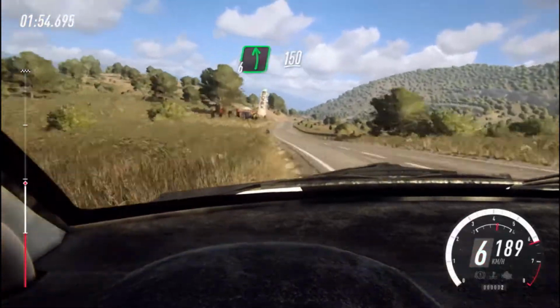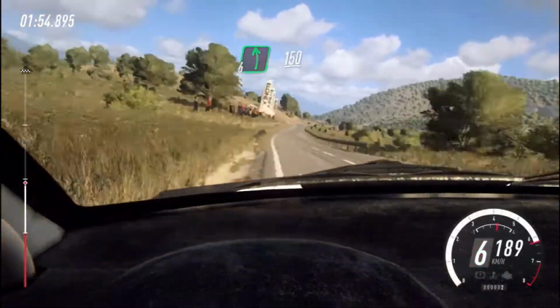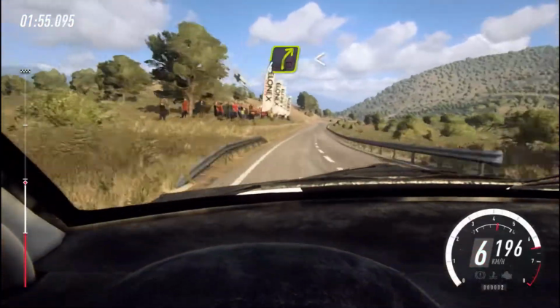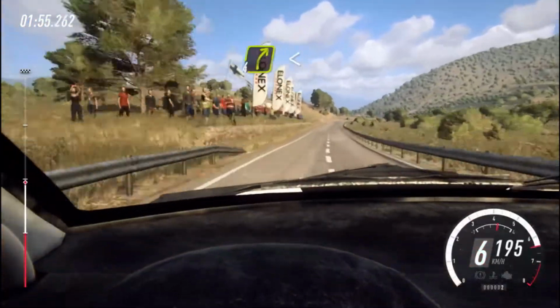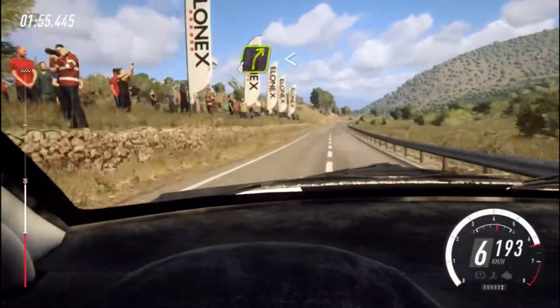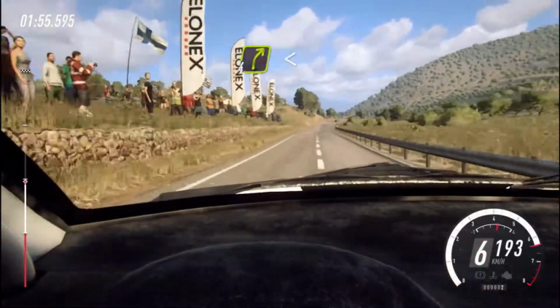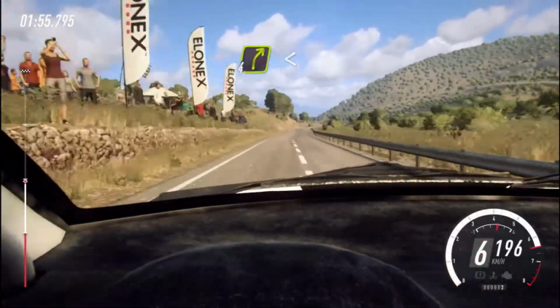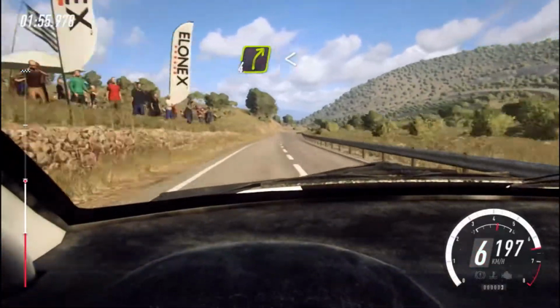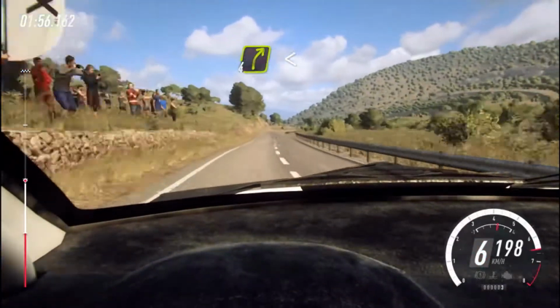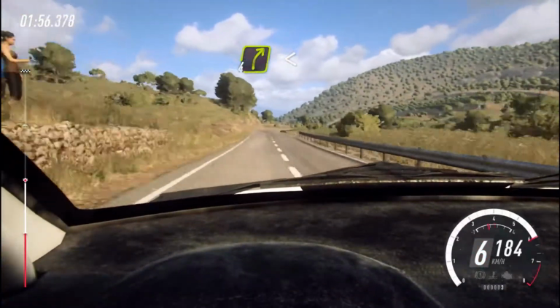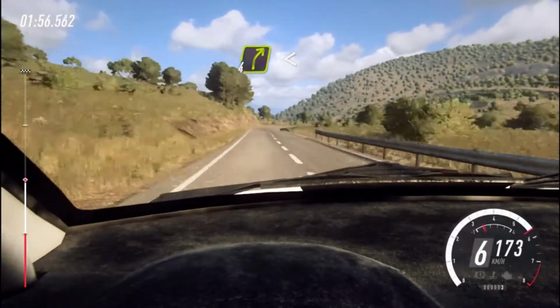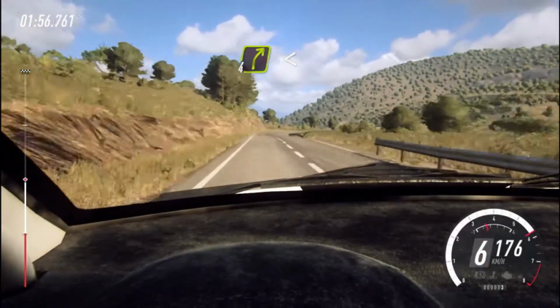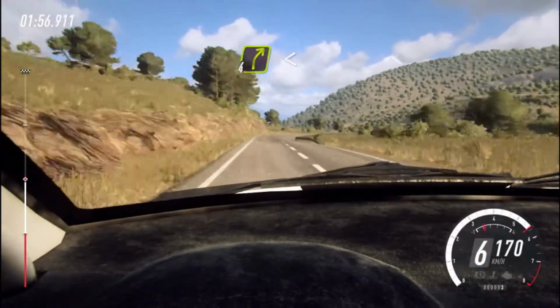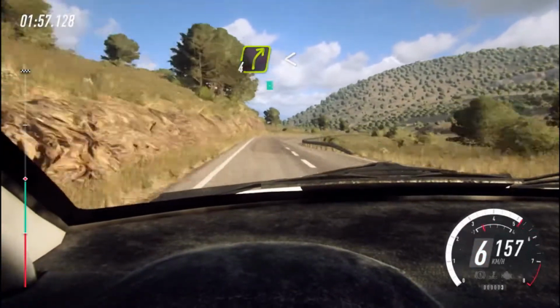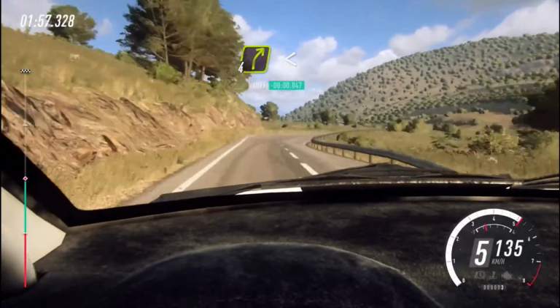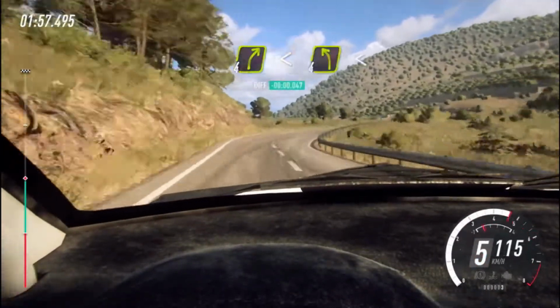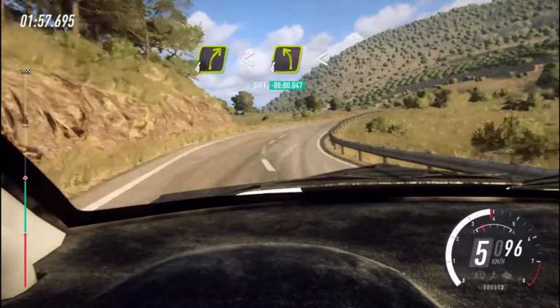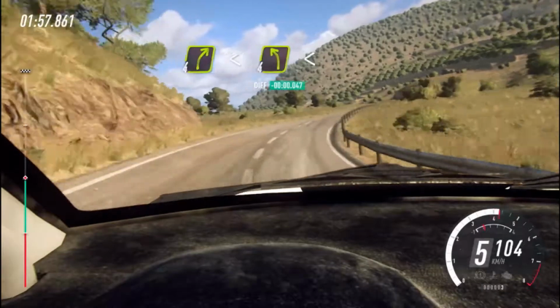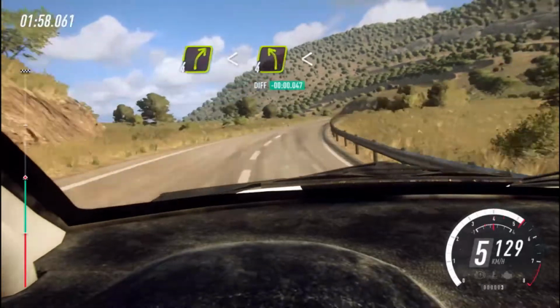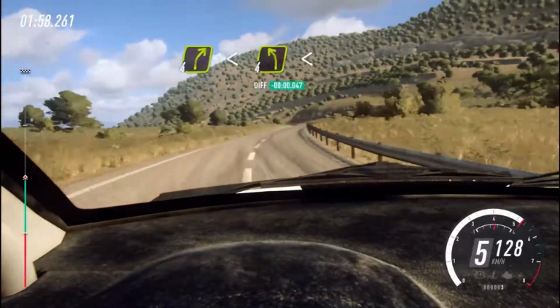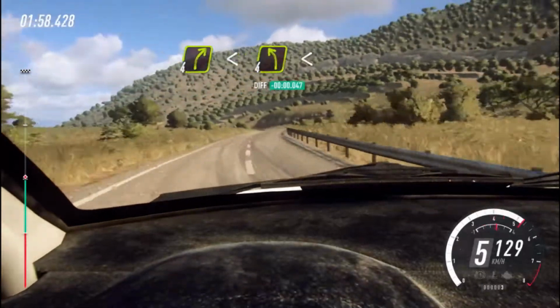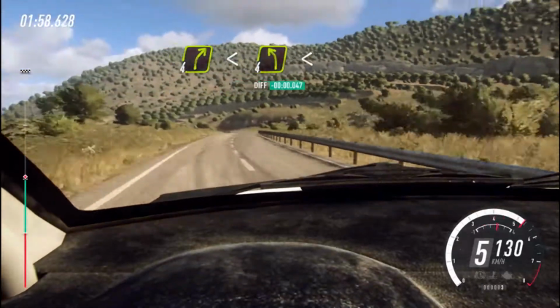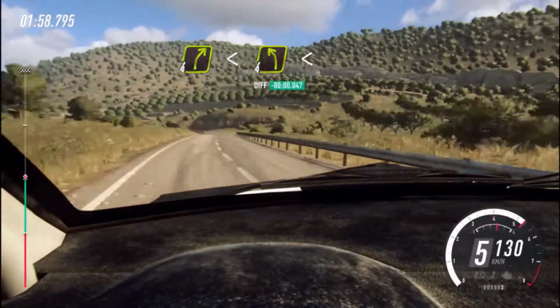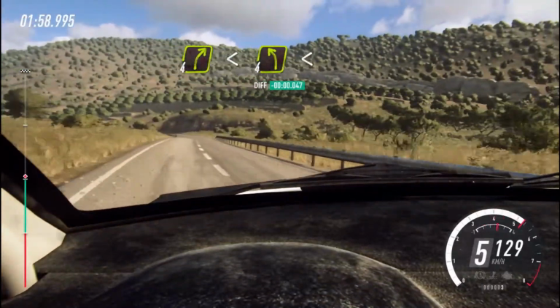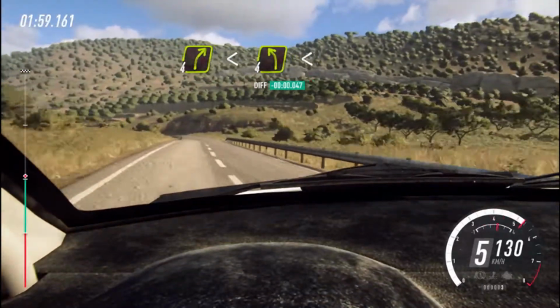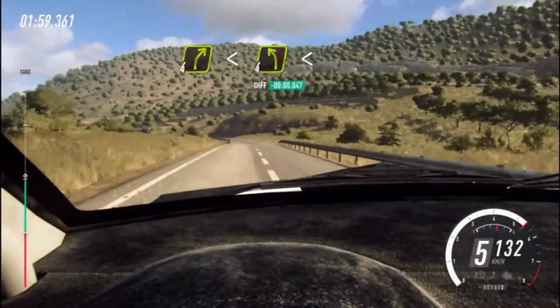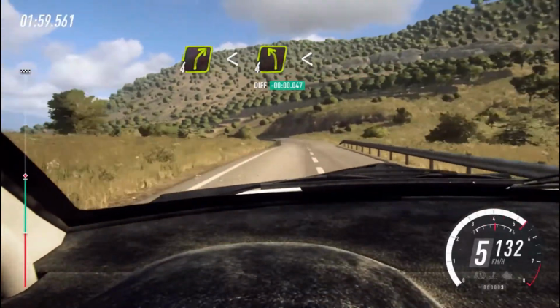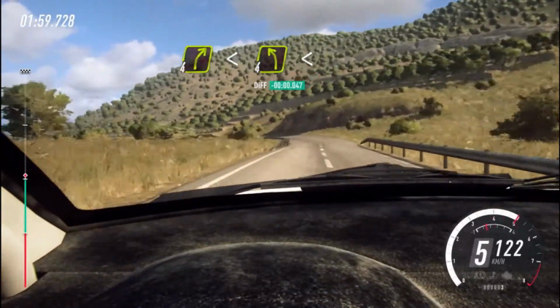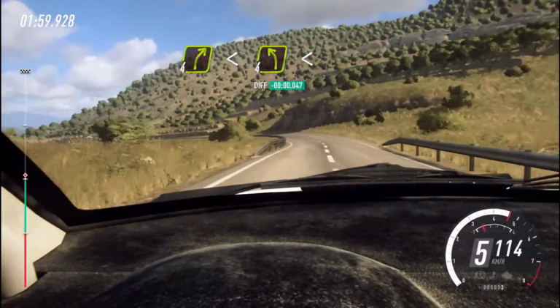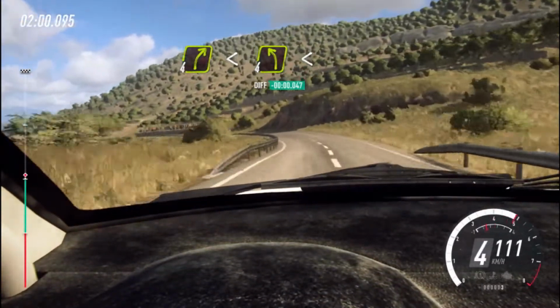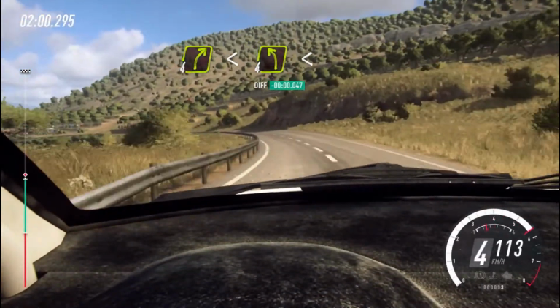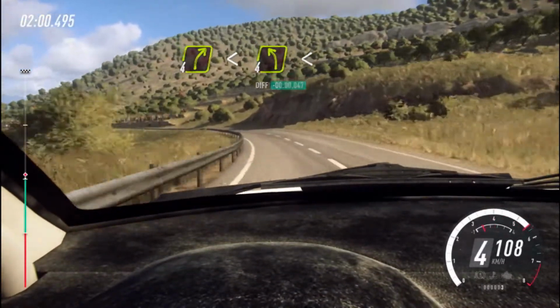4 right, opens of a crest, into 4 left, extra long, opens.